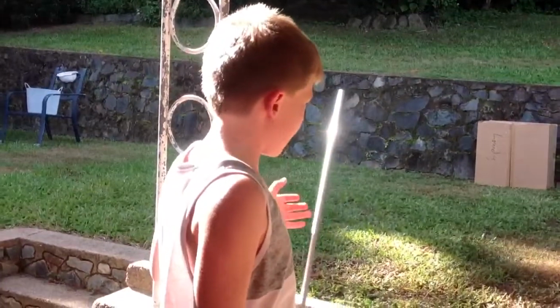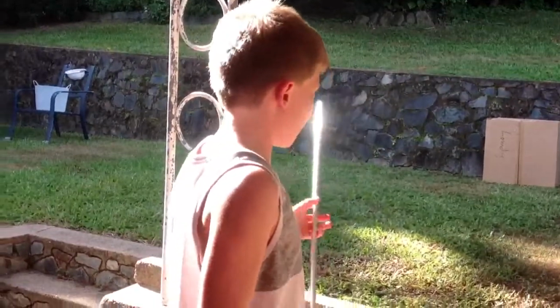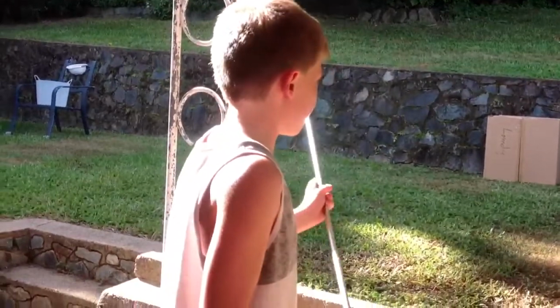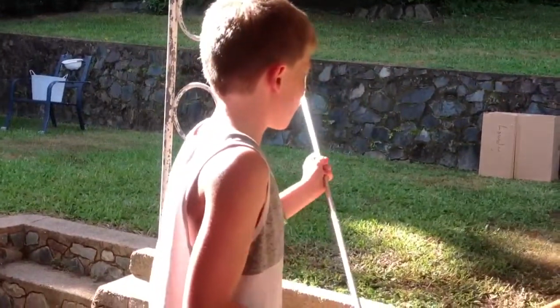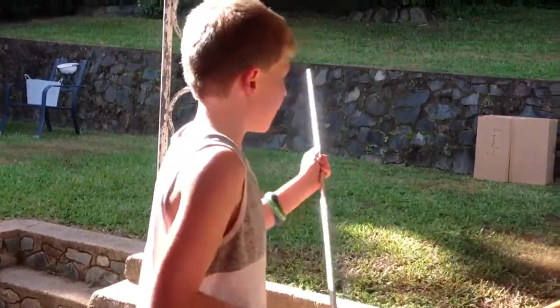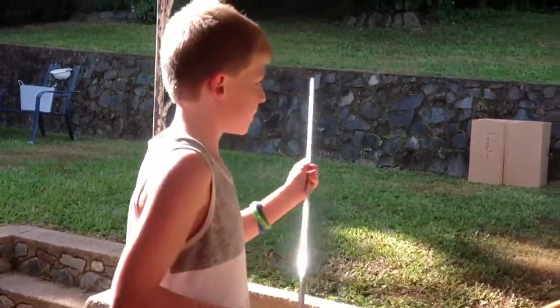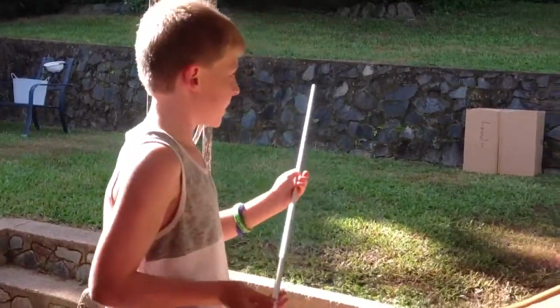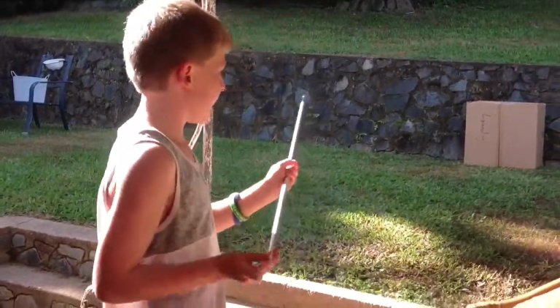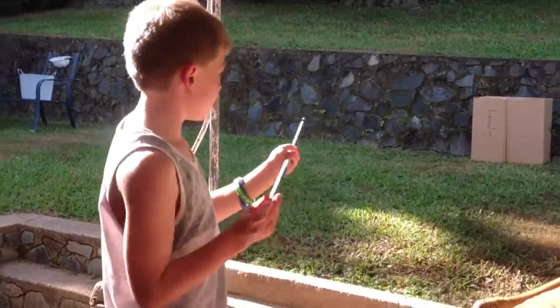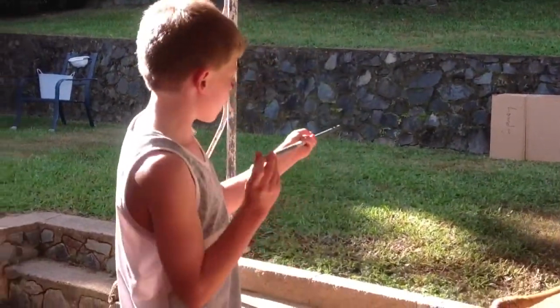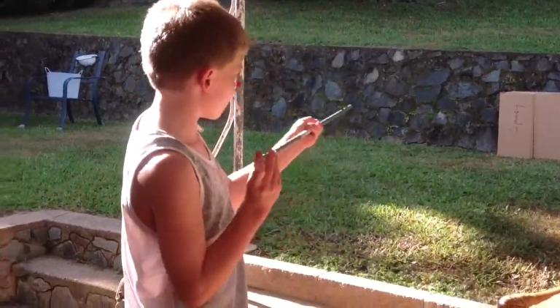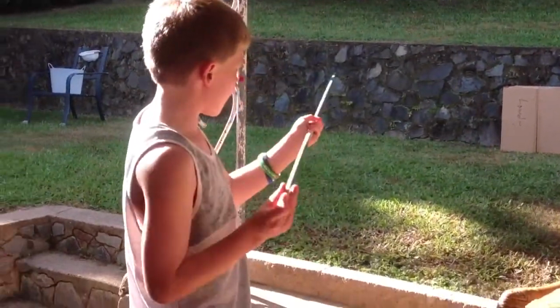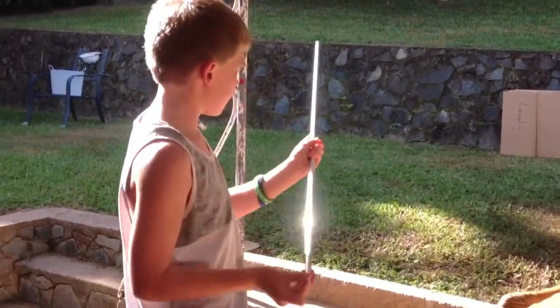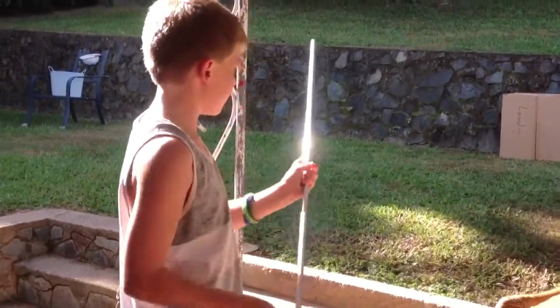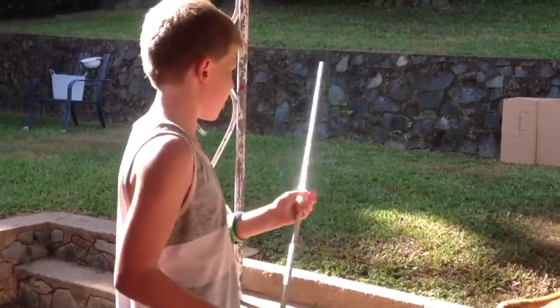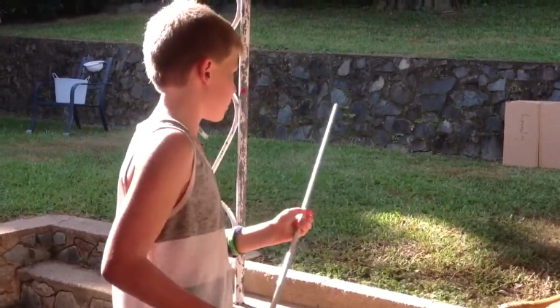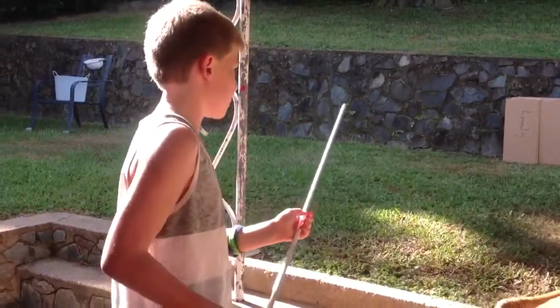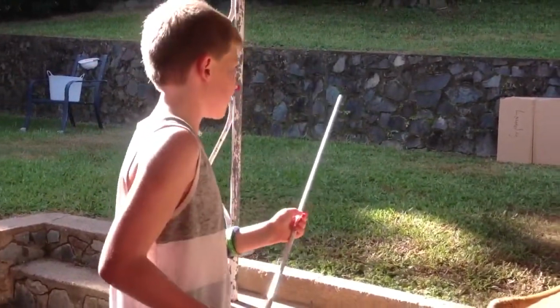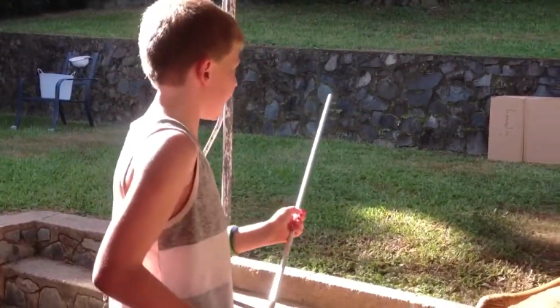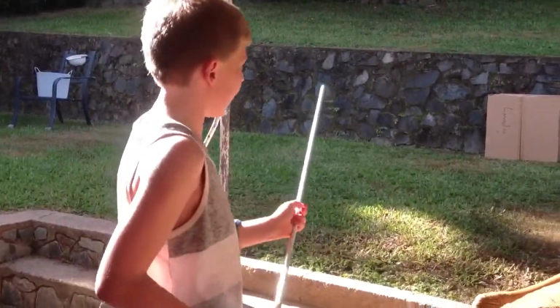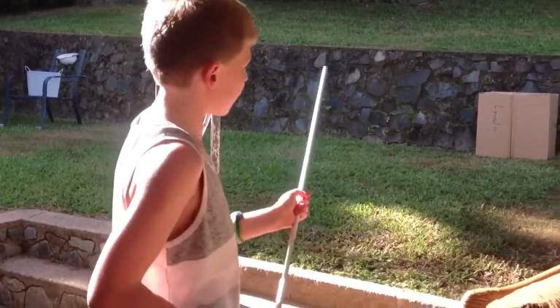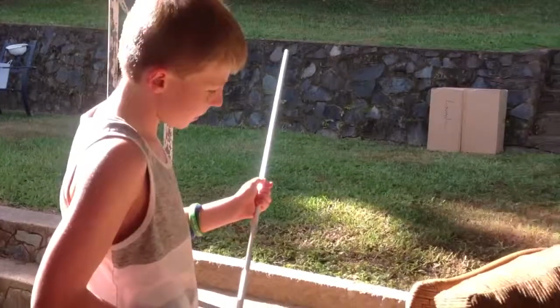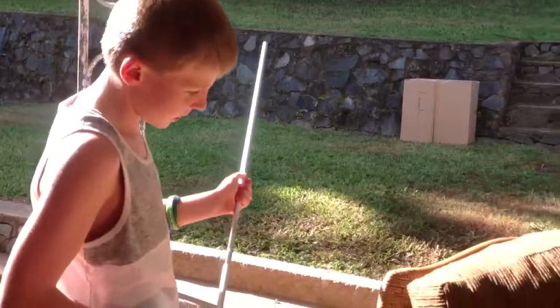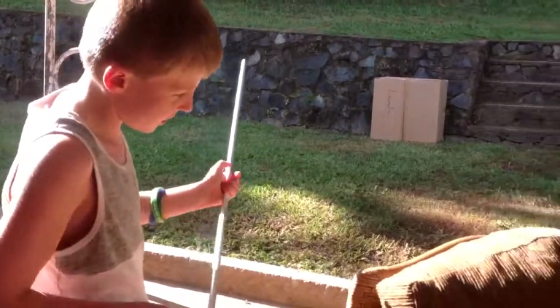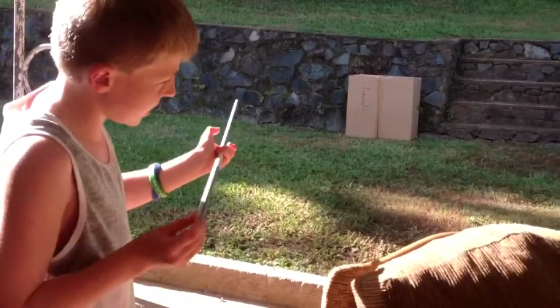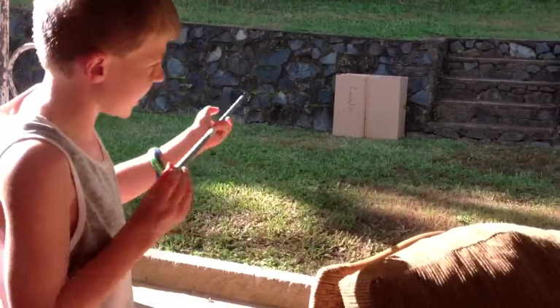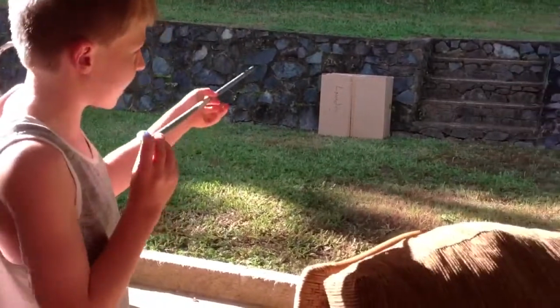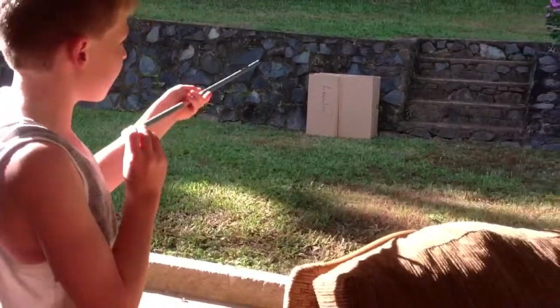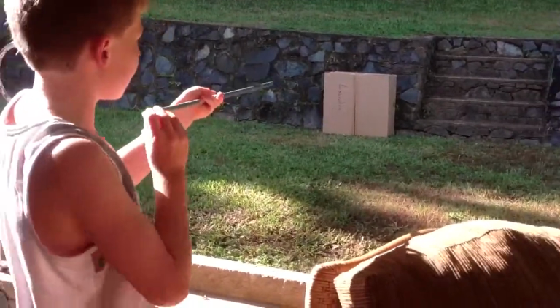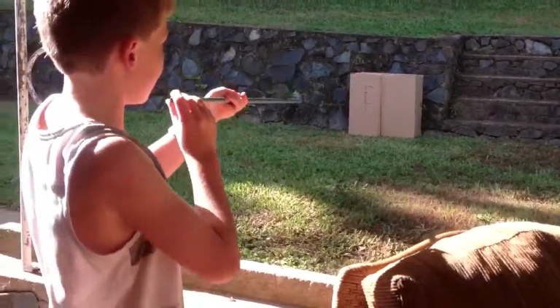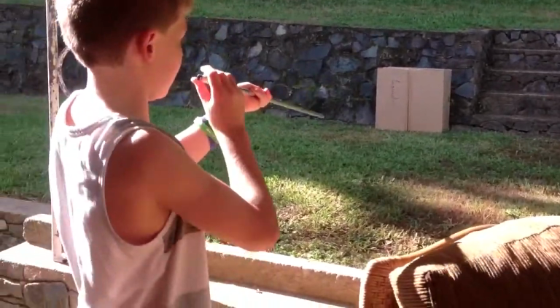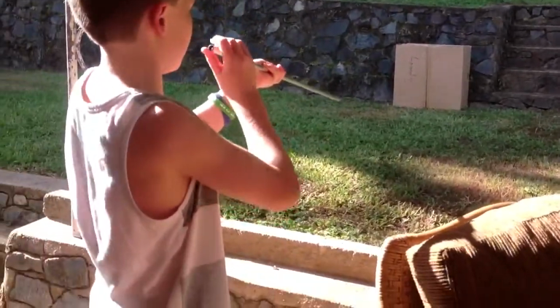It's pretty dangerous. It goes right through this box, and it'll probably go into your leg. It'll hurt.